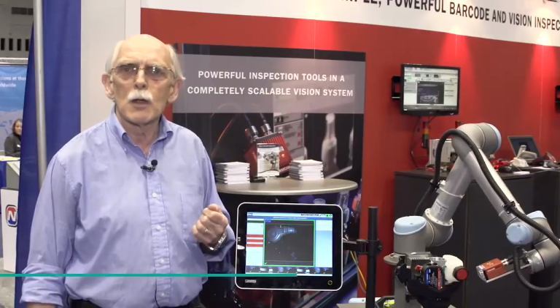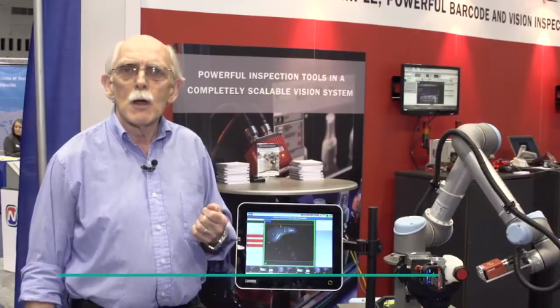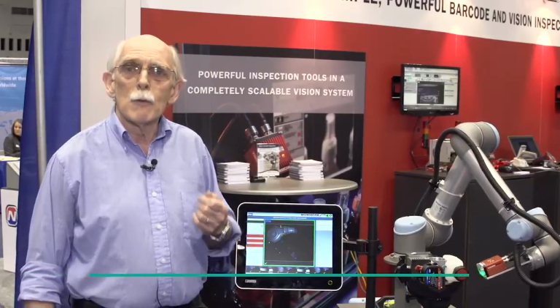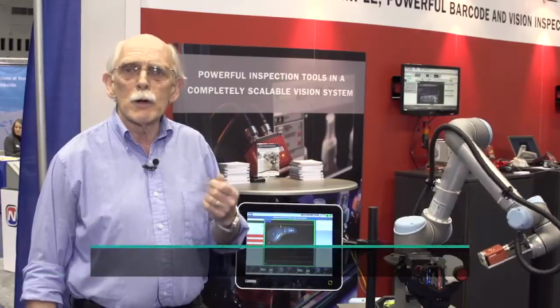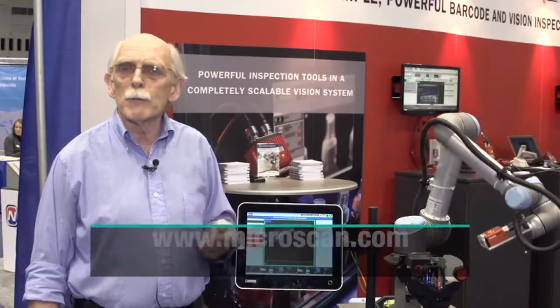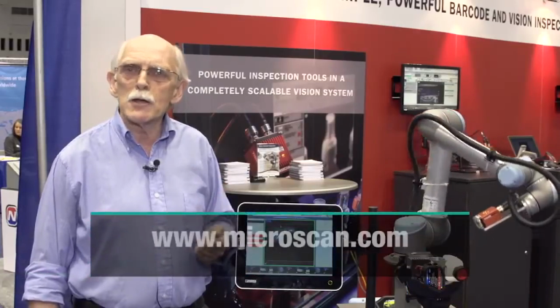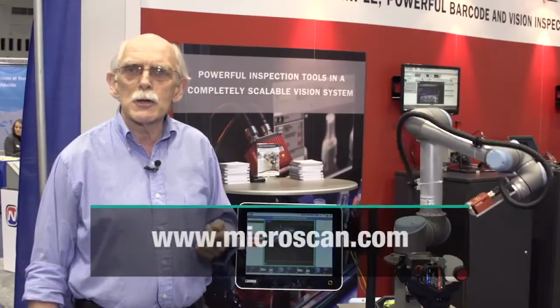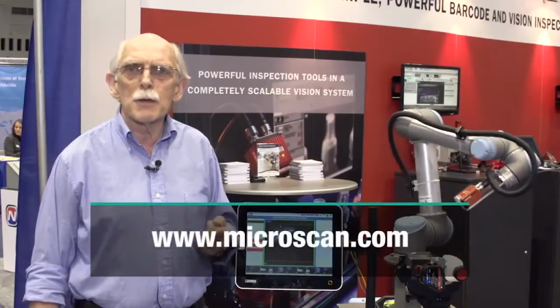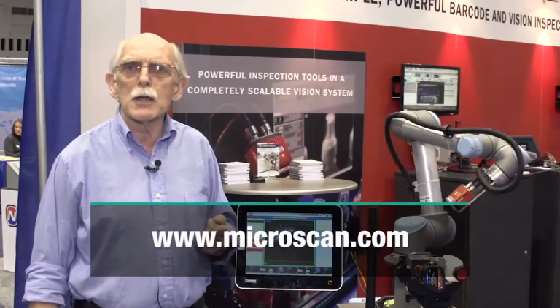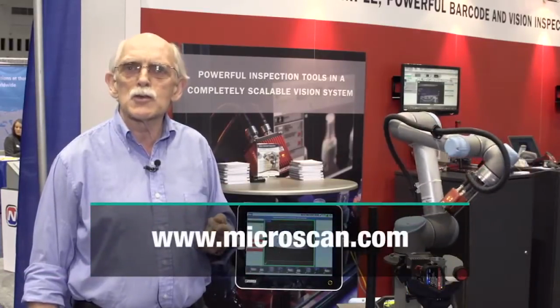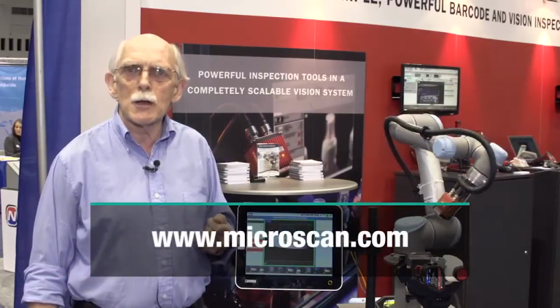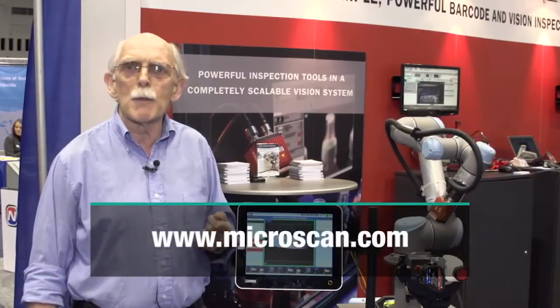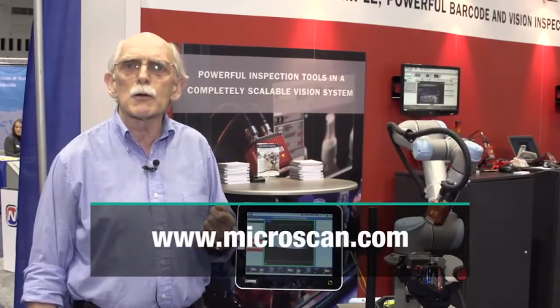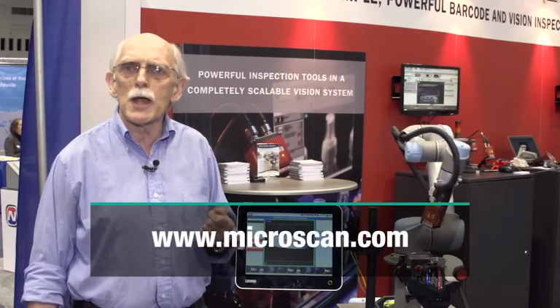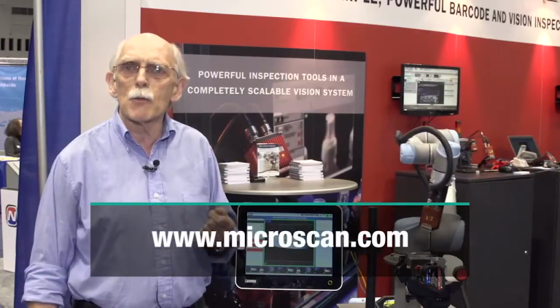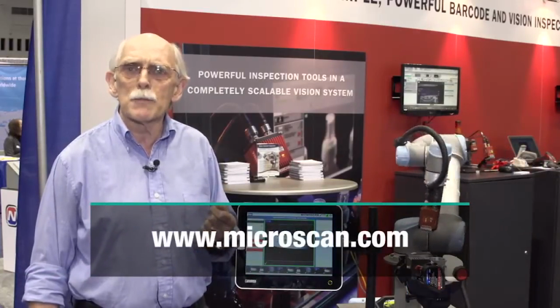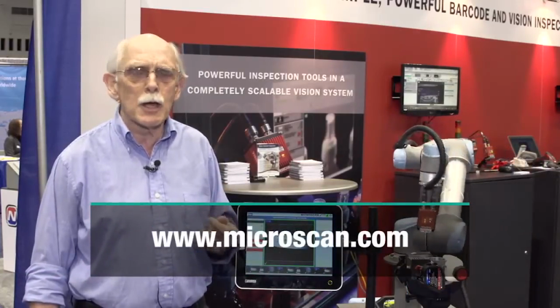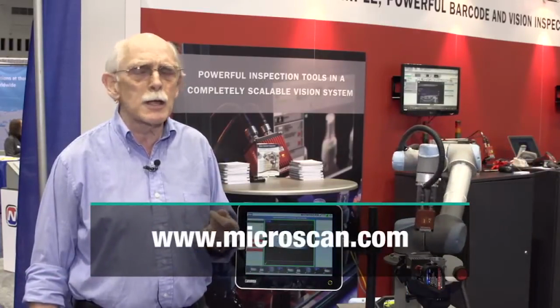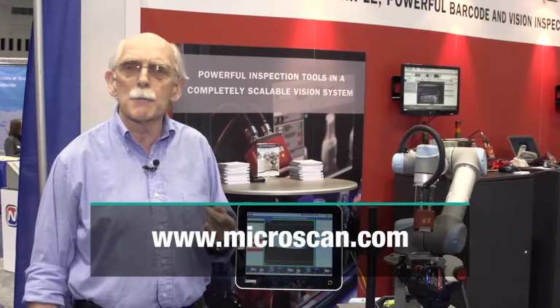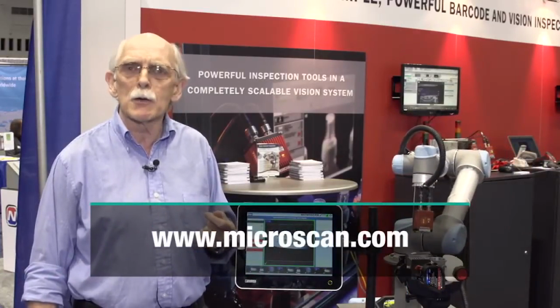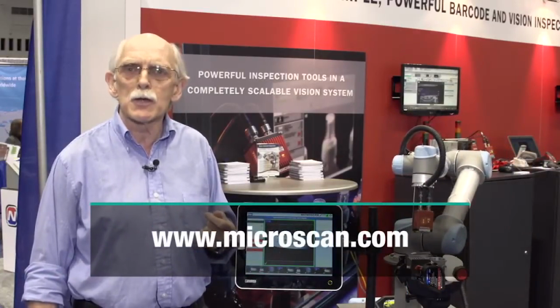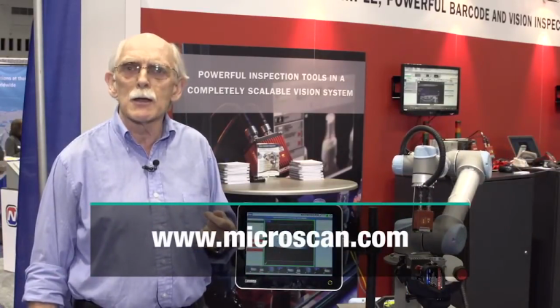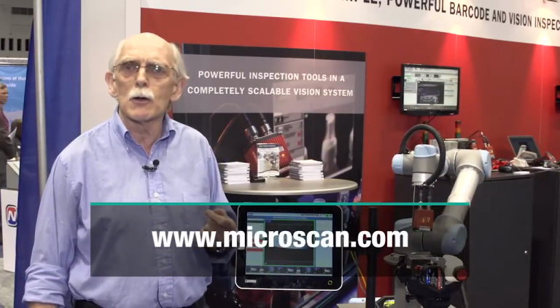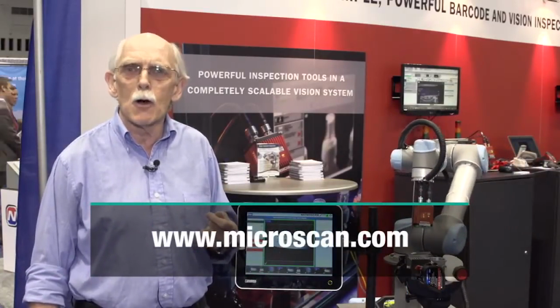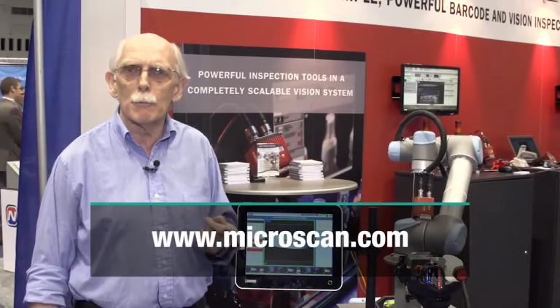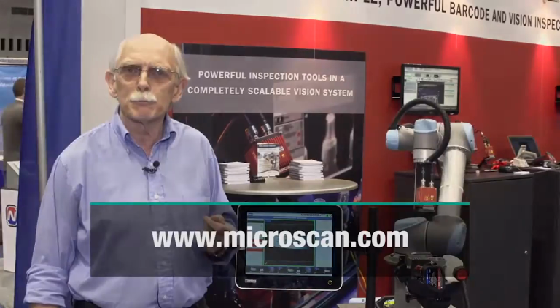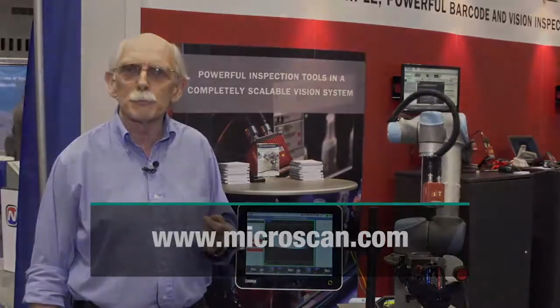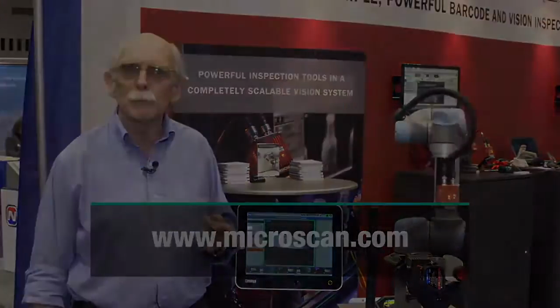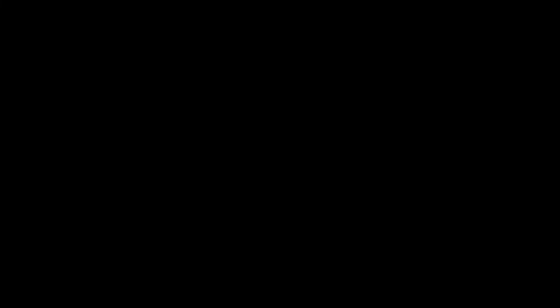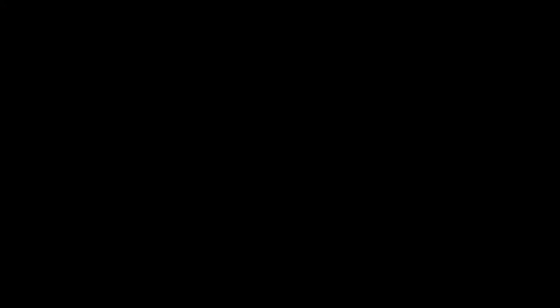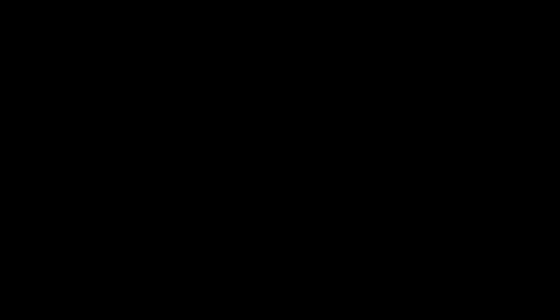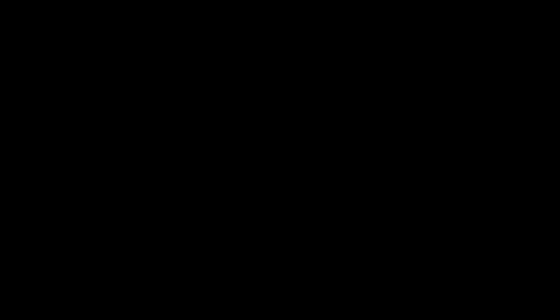For more information, please check the Microscan website at Microscan.com.